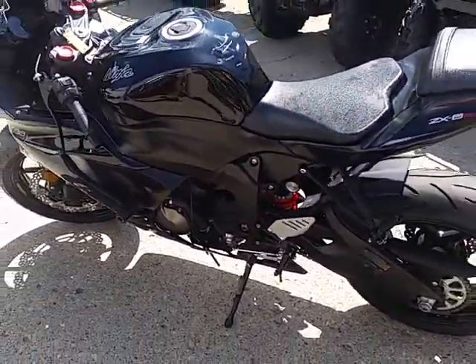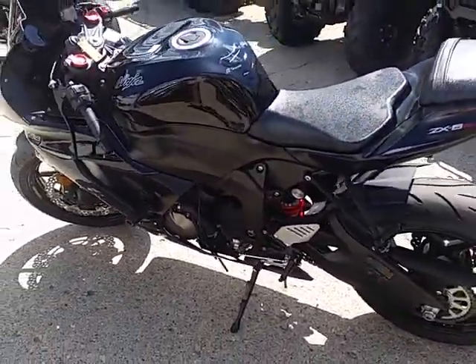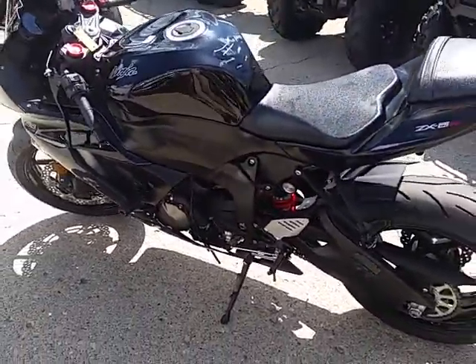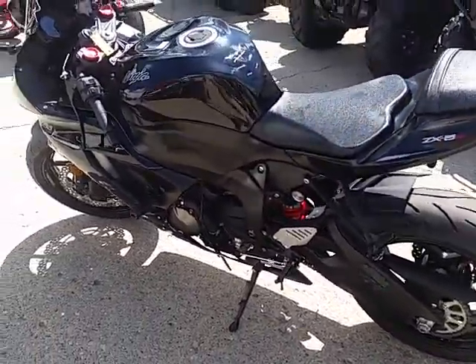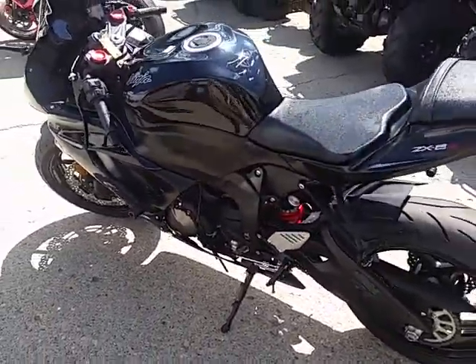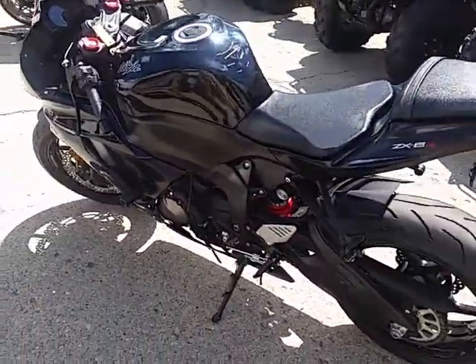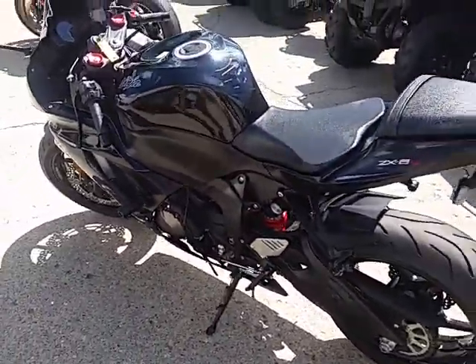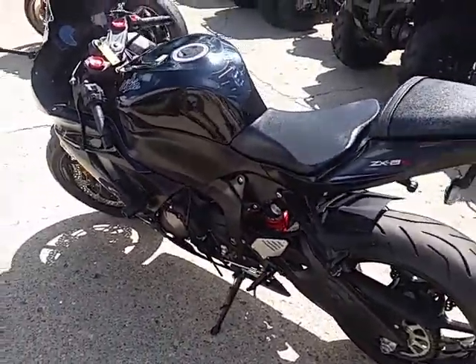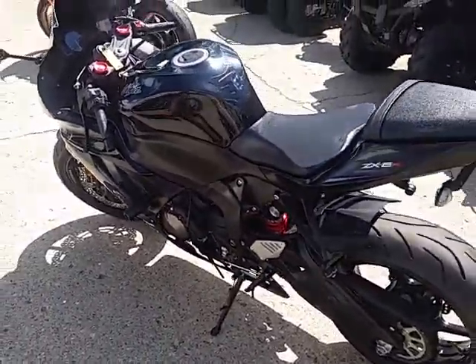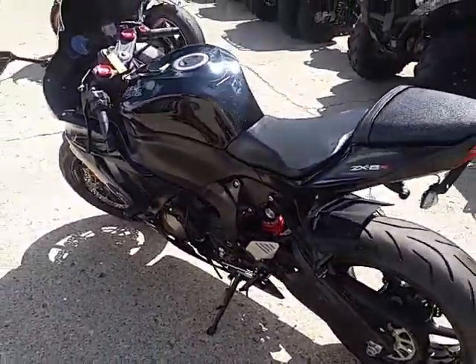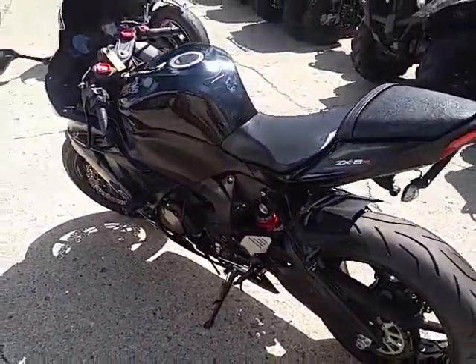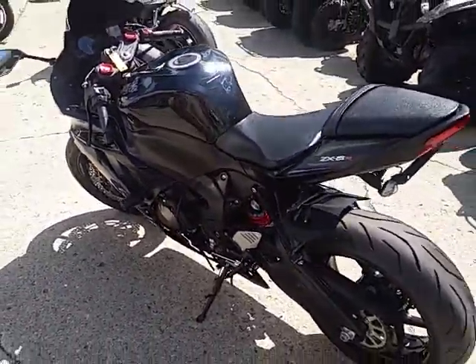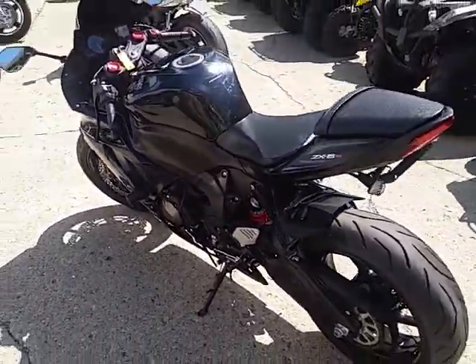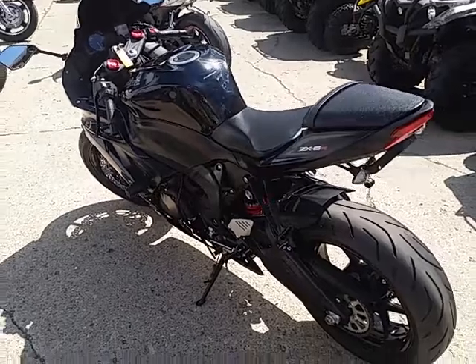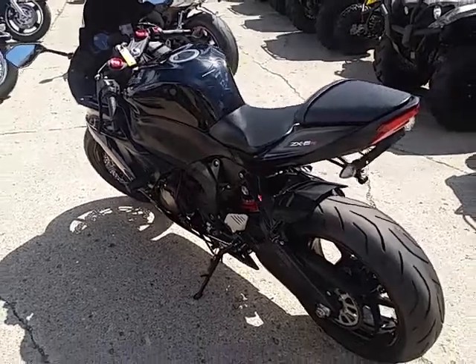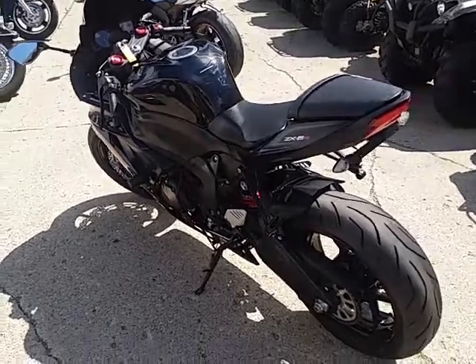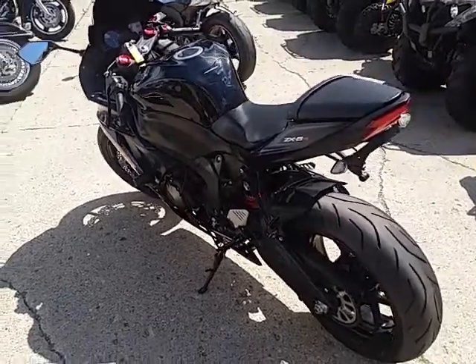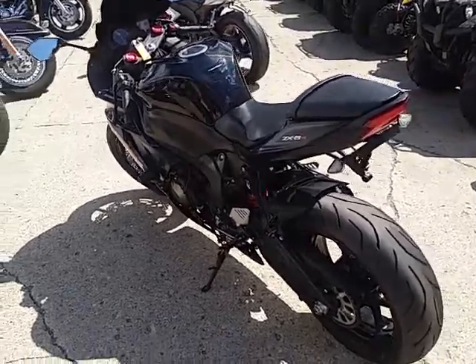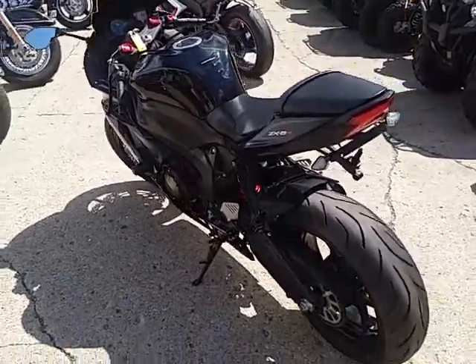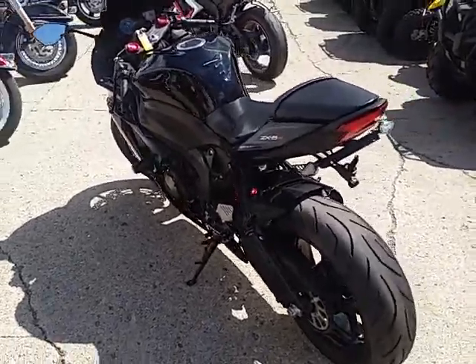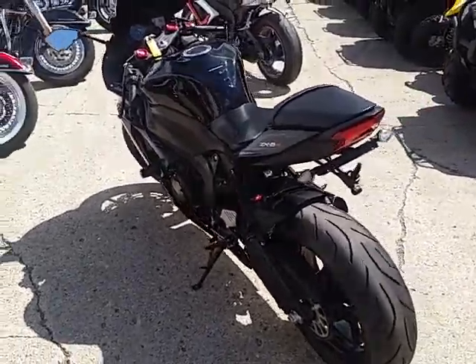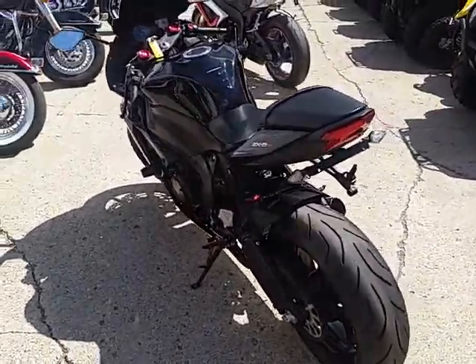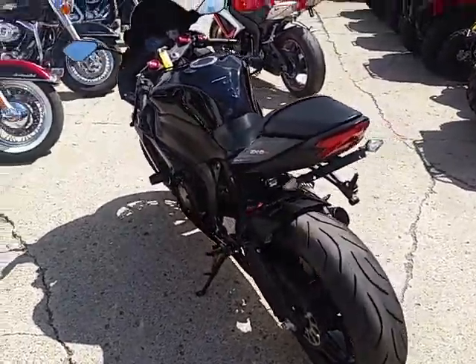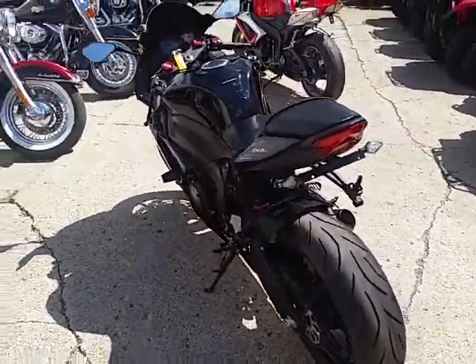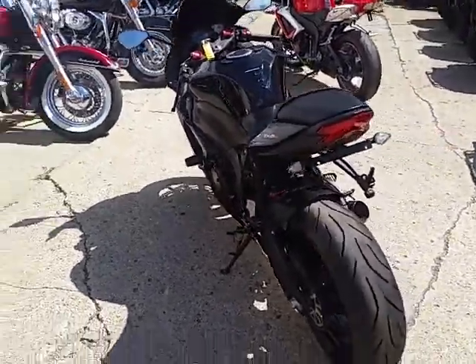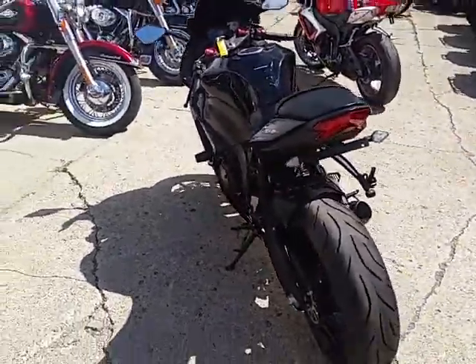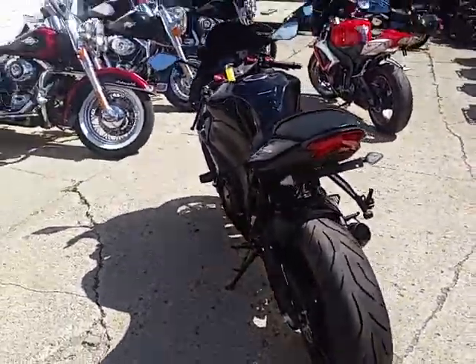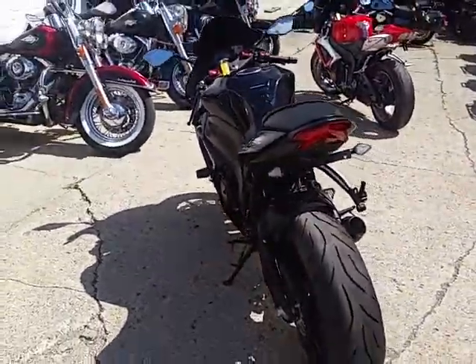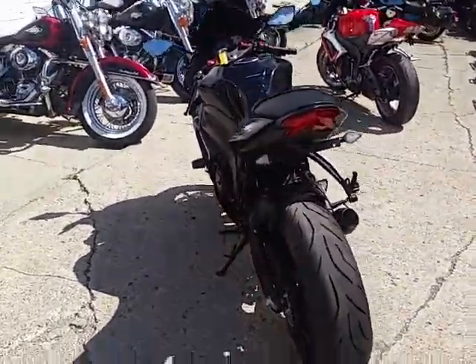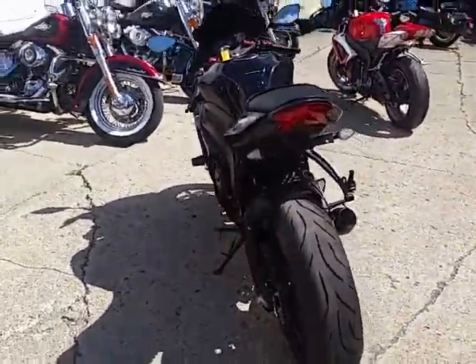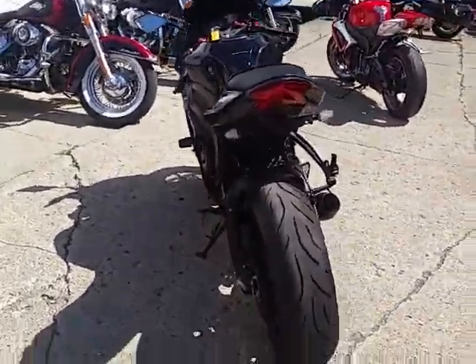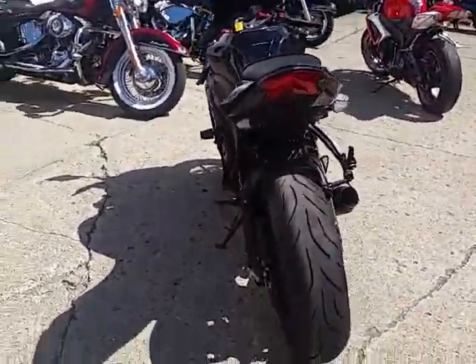Just been serviced at a dealership. It's been inspected, certified. Includes a six-month warranty.